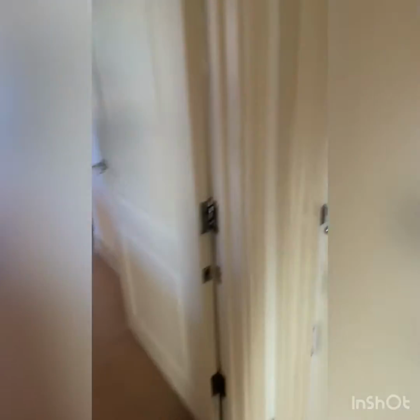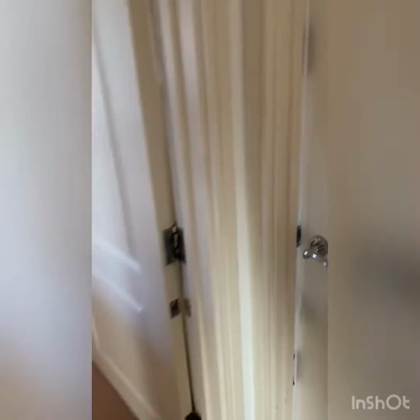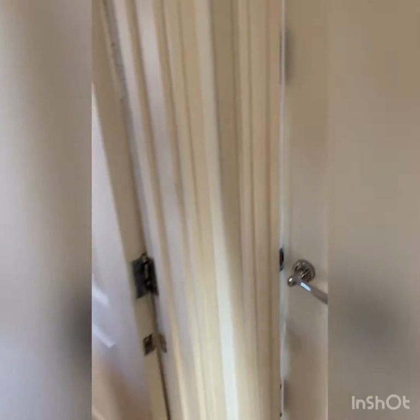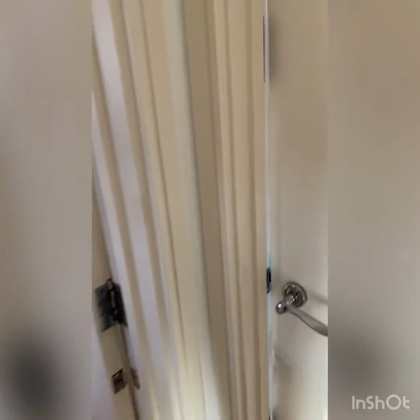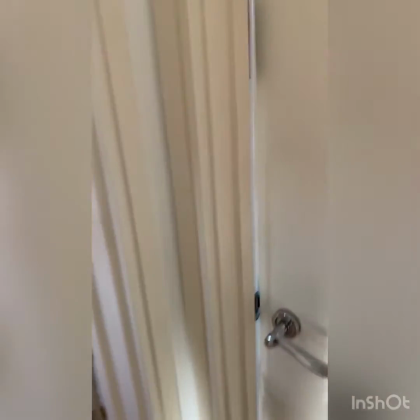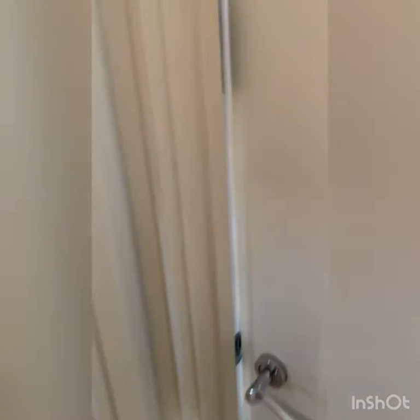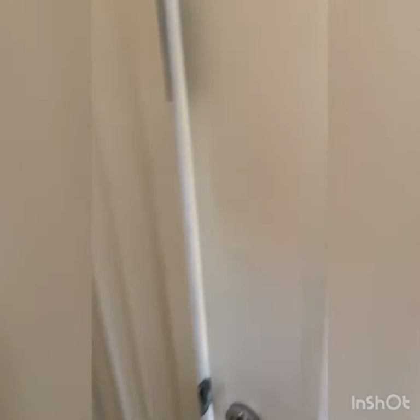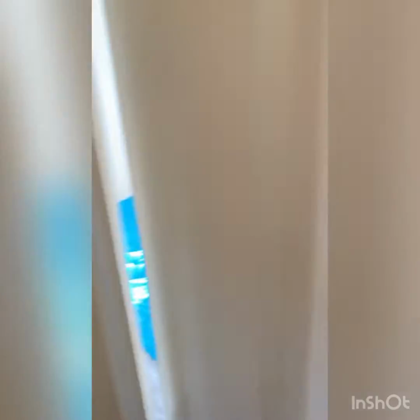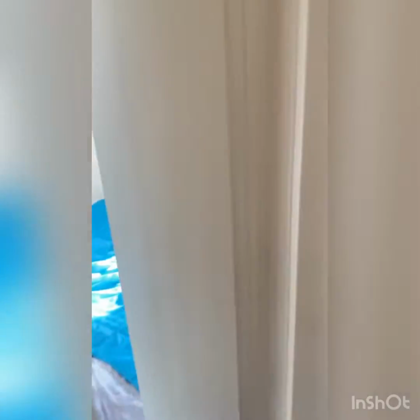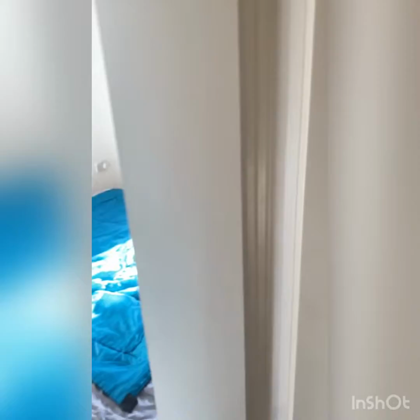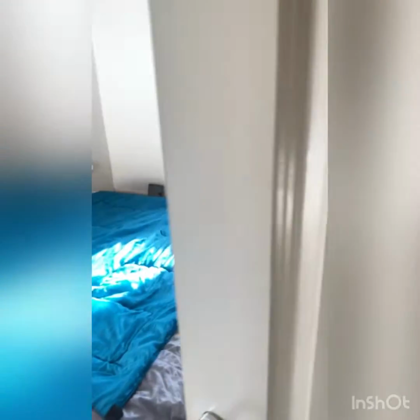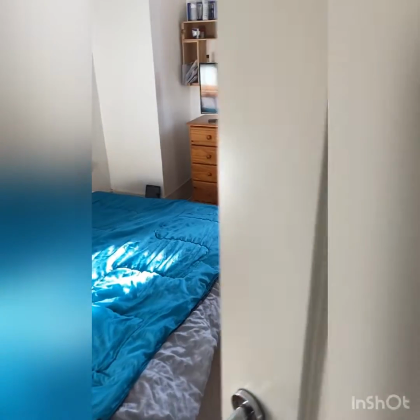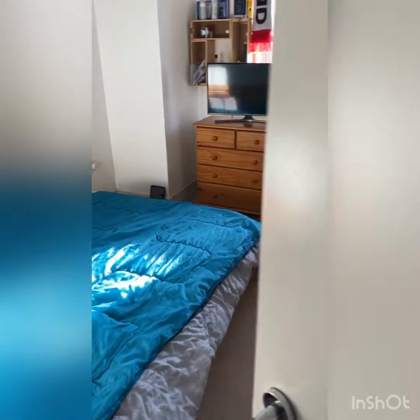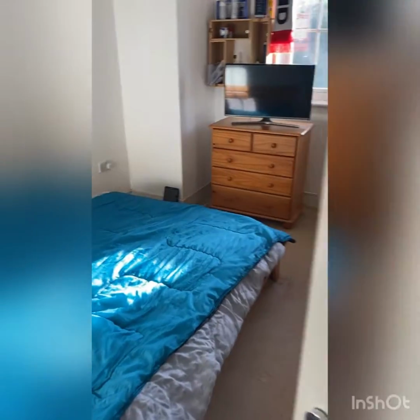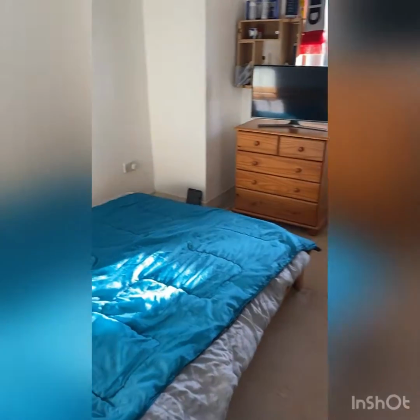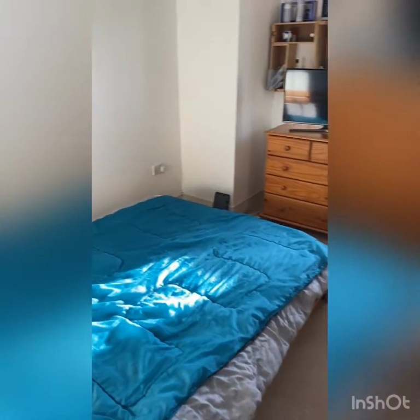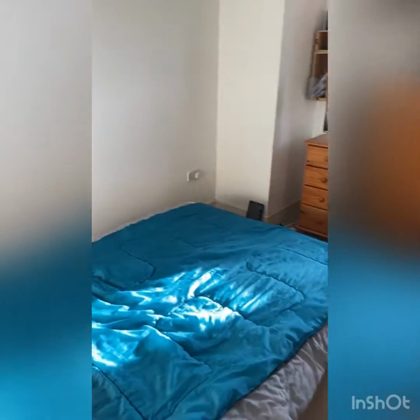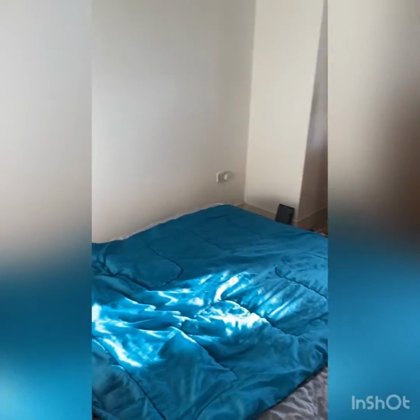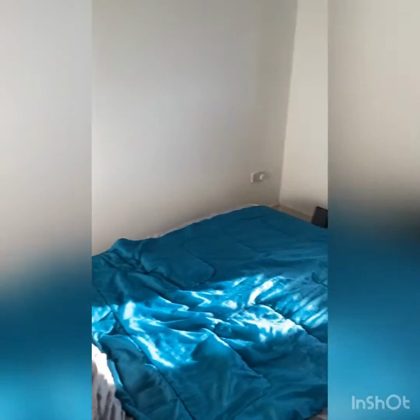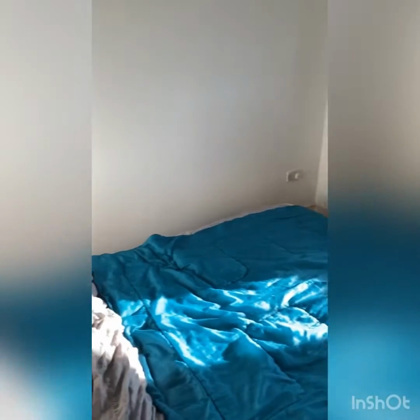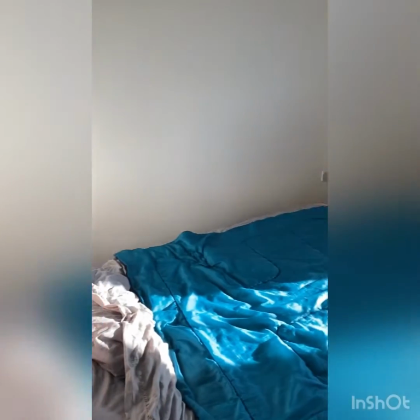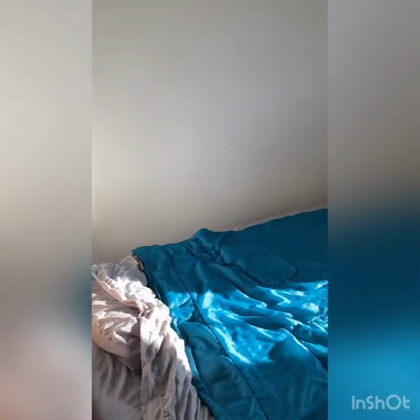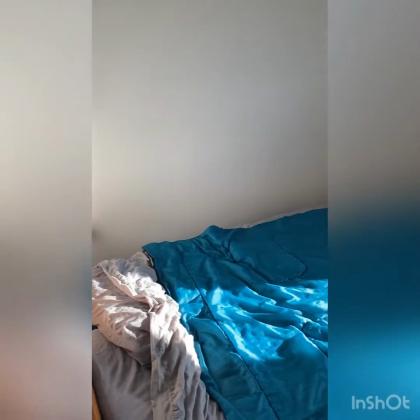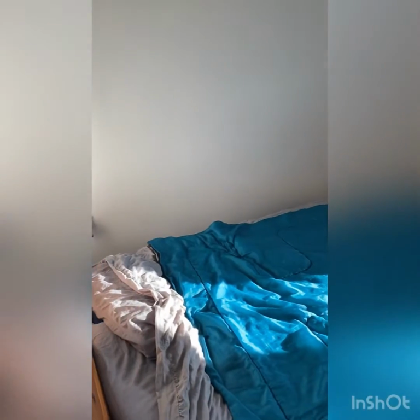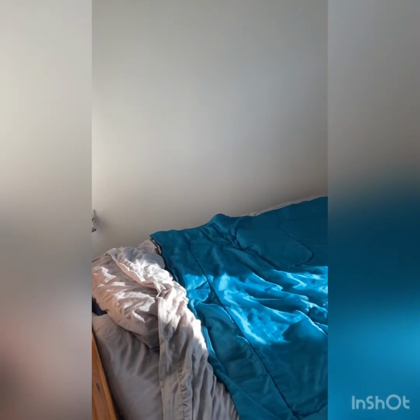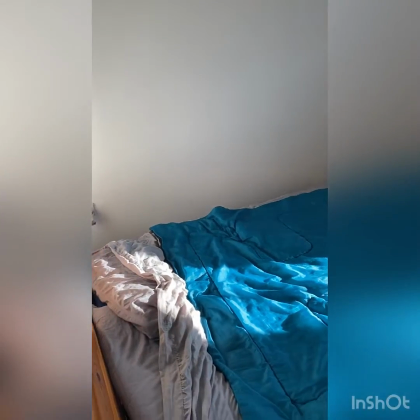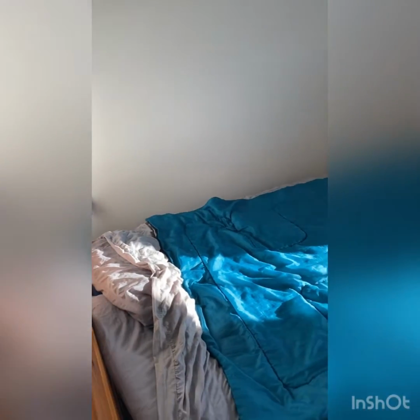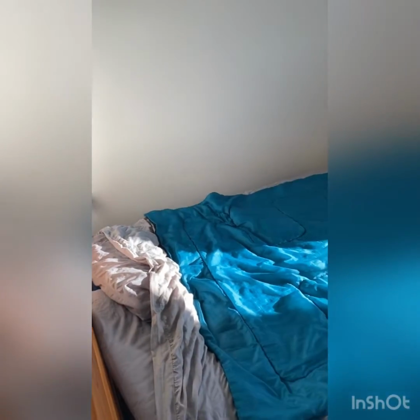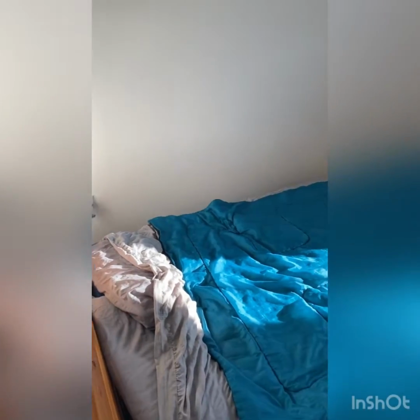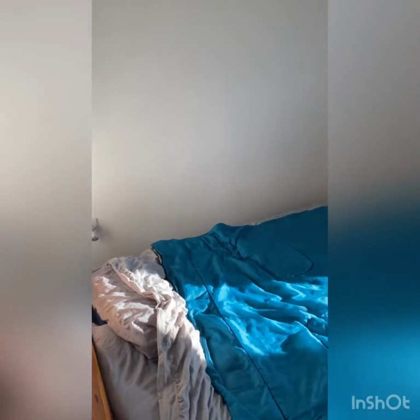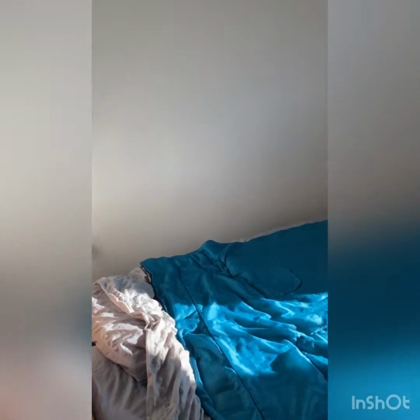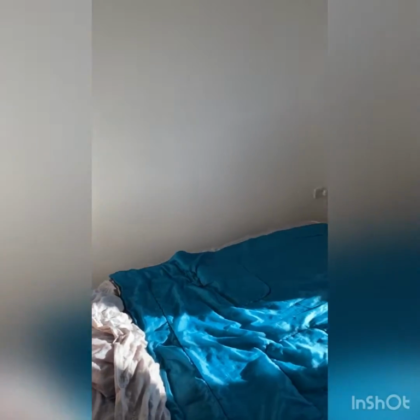This is the second bedroom. It's a good sized double as you can see.